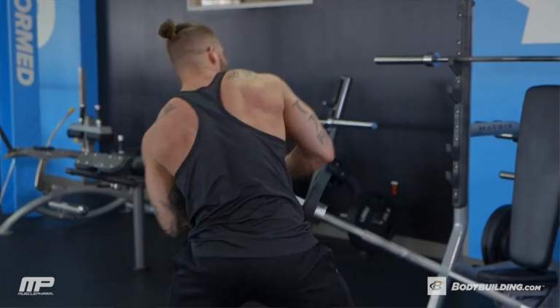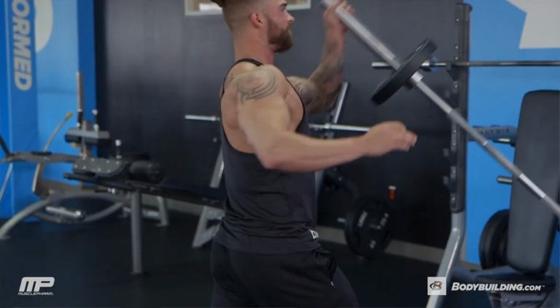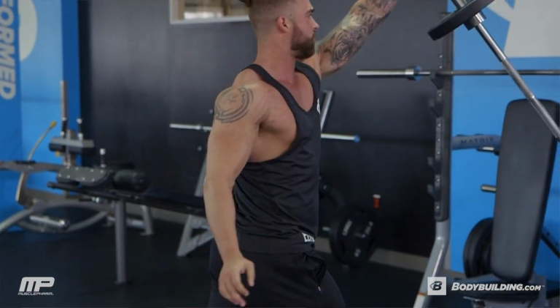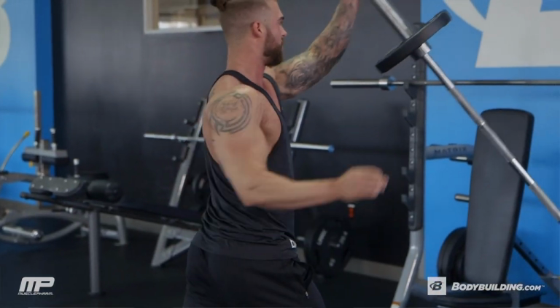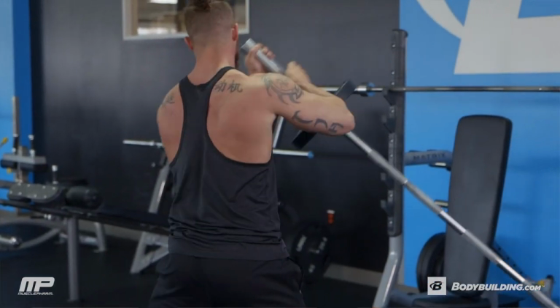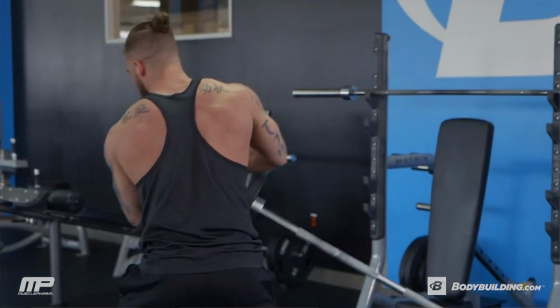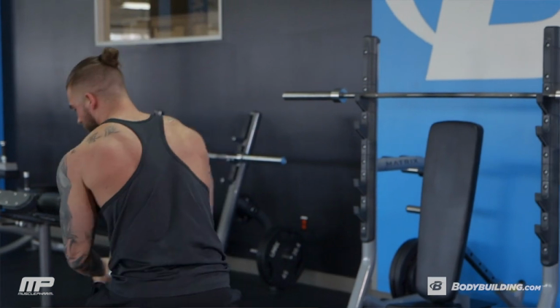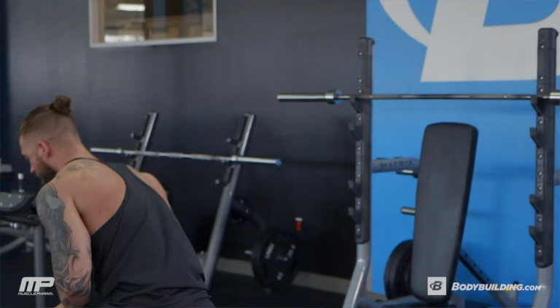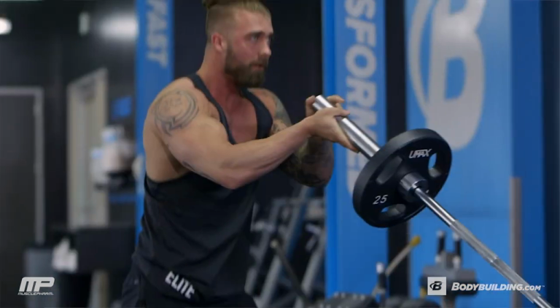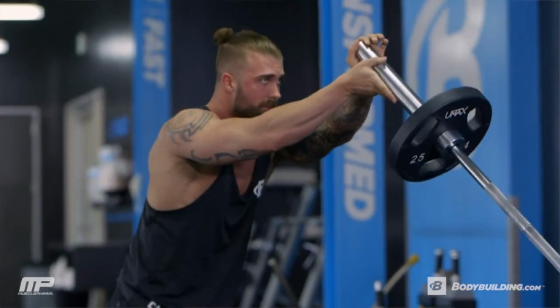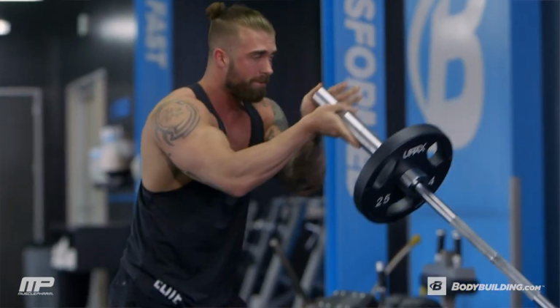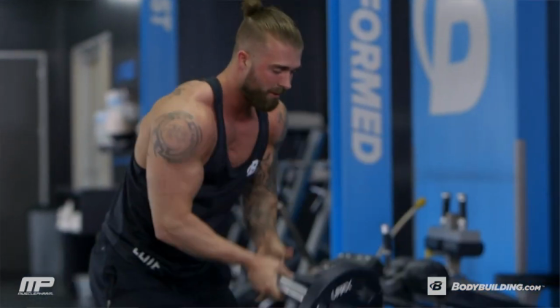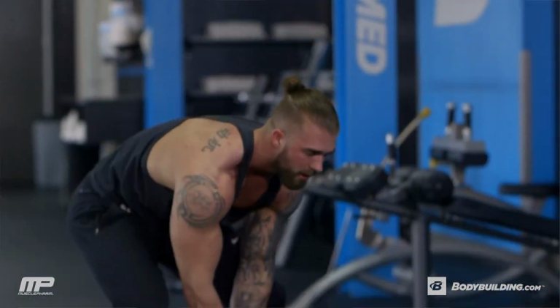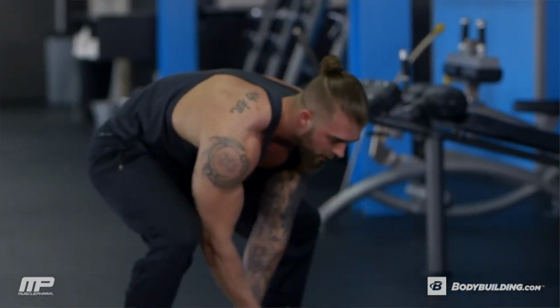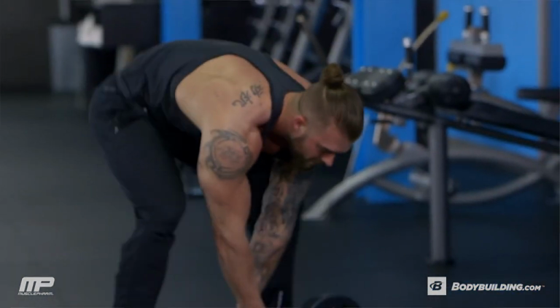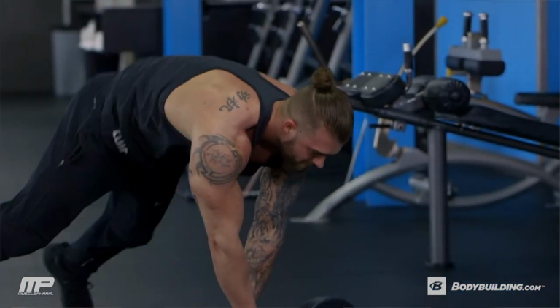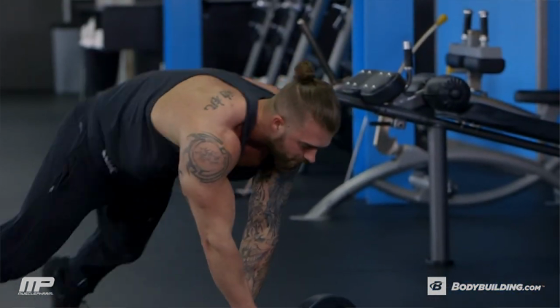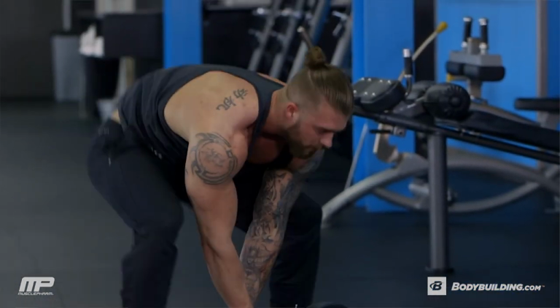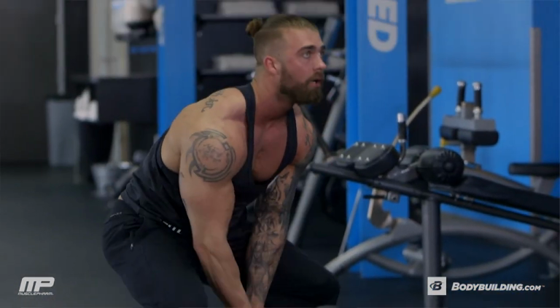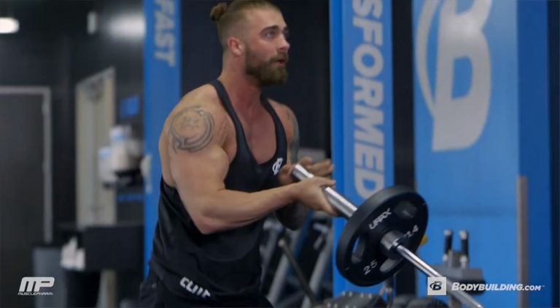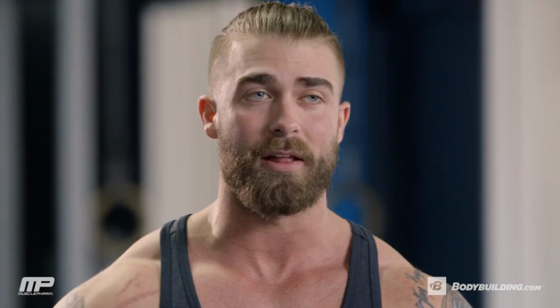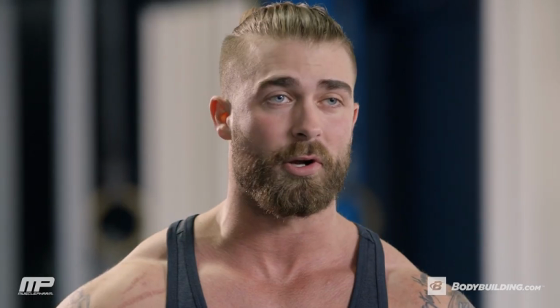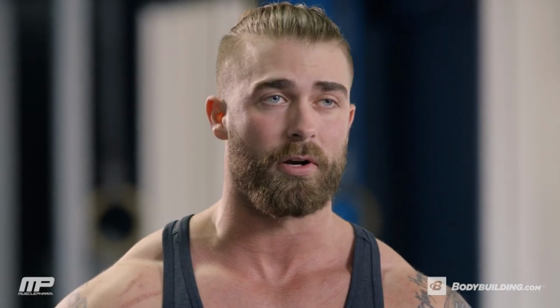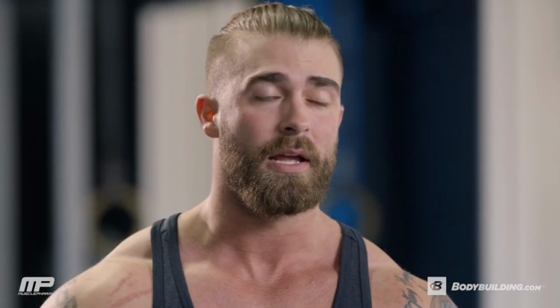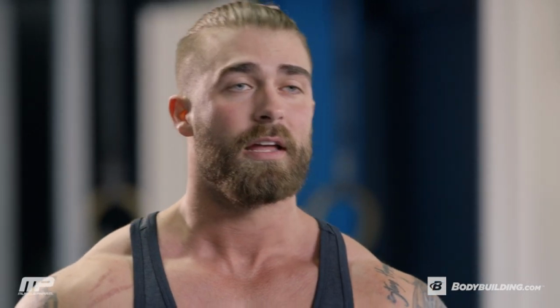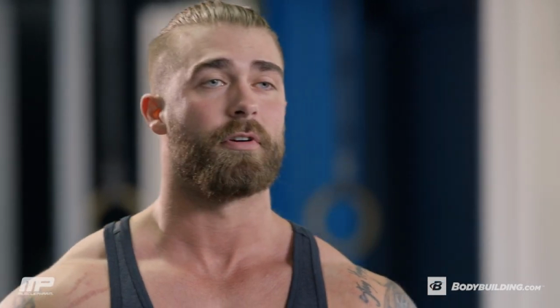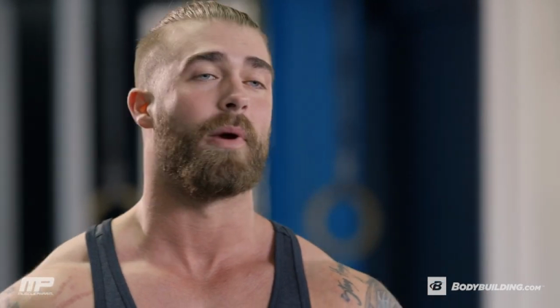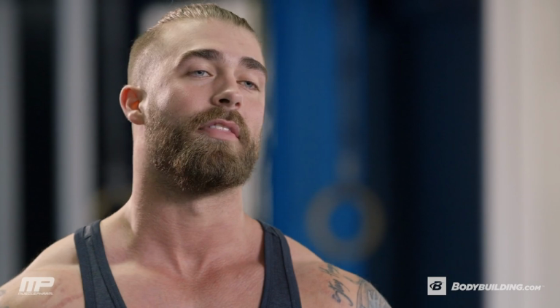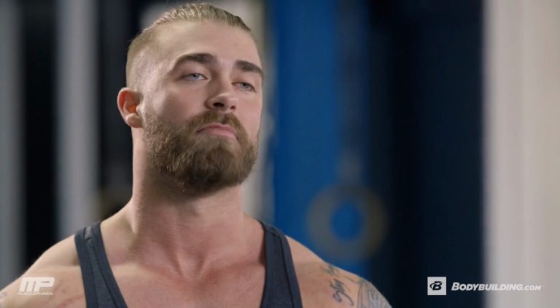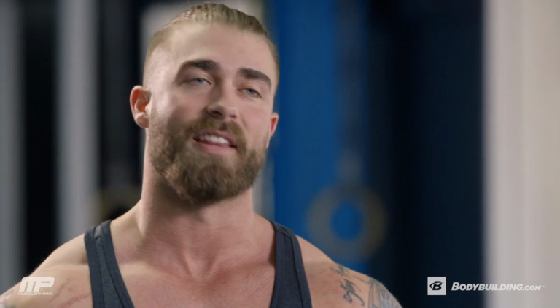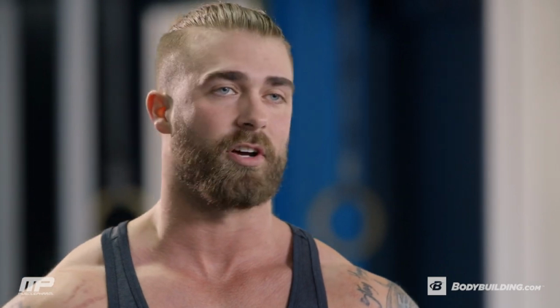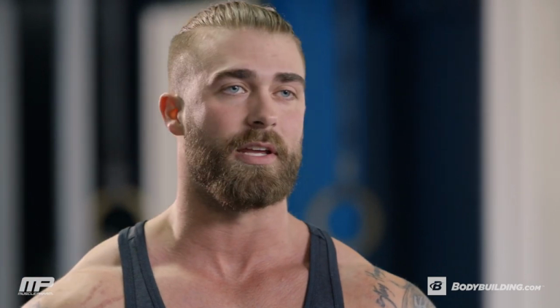All you need with this workout is a landmine setup. If you don't have a landmine setup, just stick a barbell in a corner, throw your weight on there, and that's all you need.